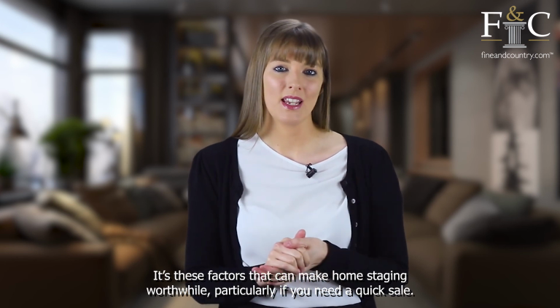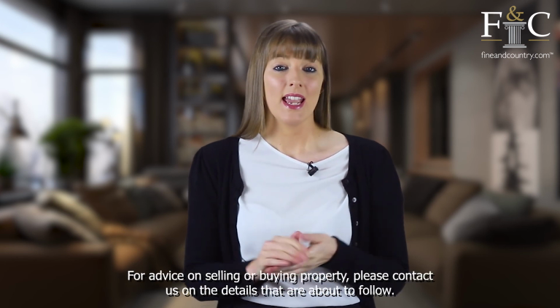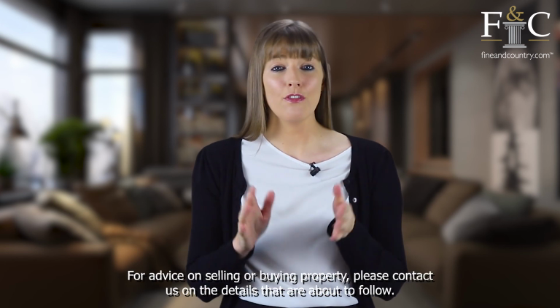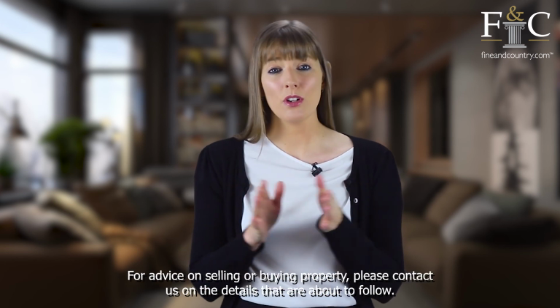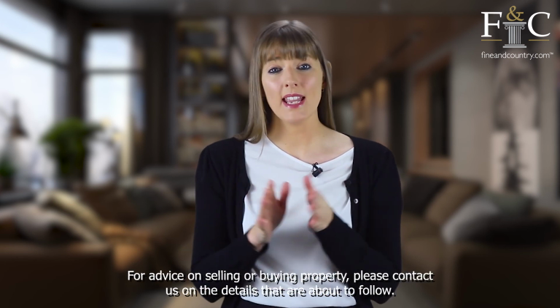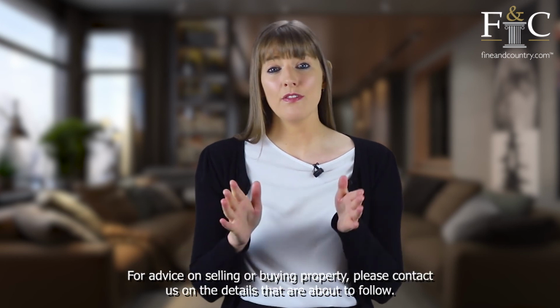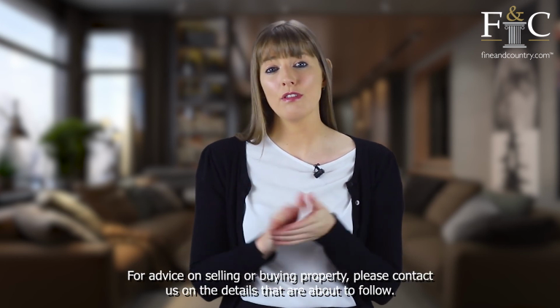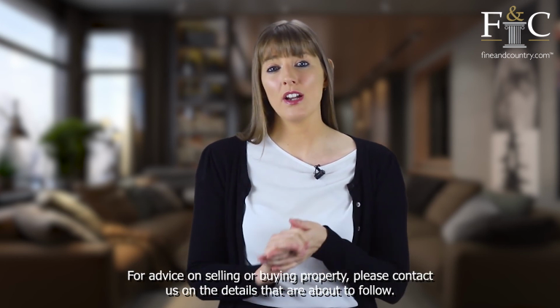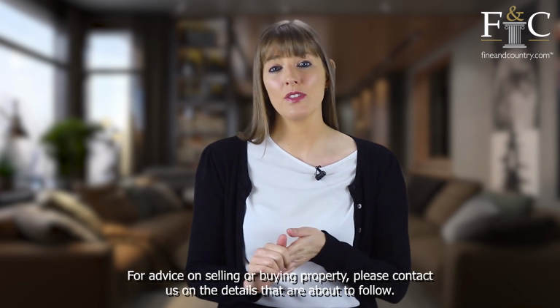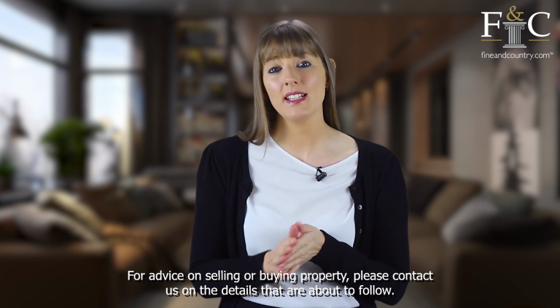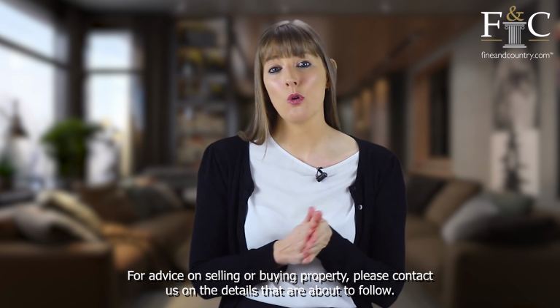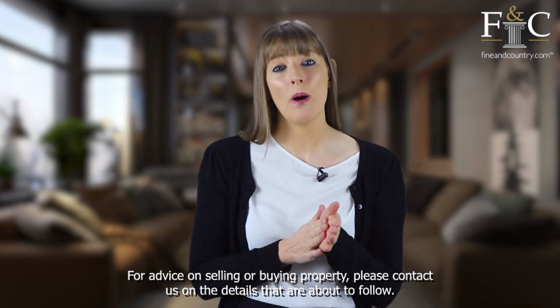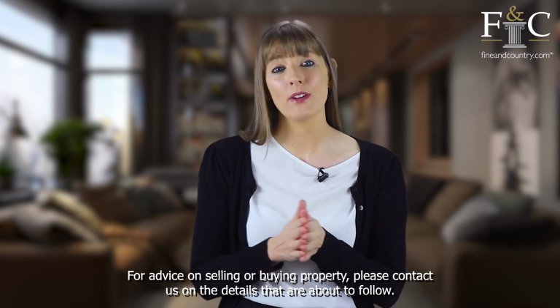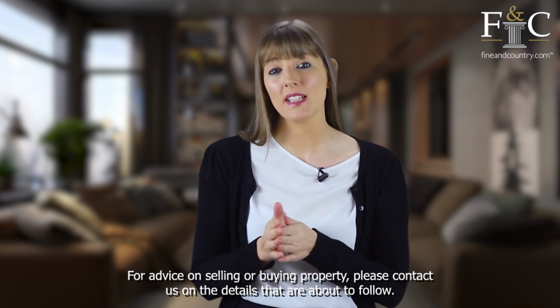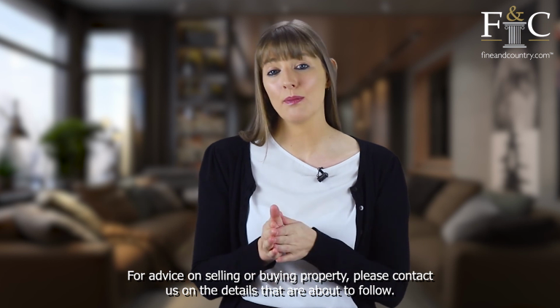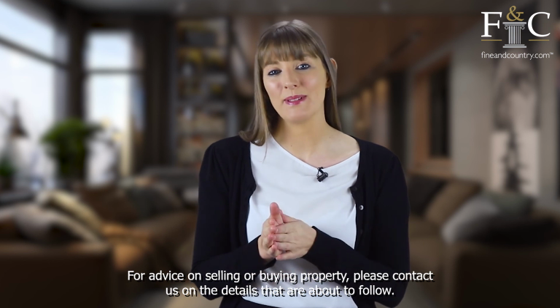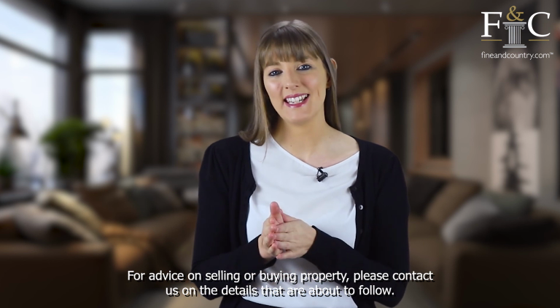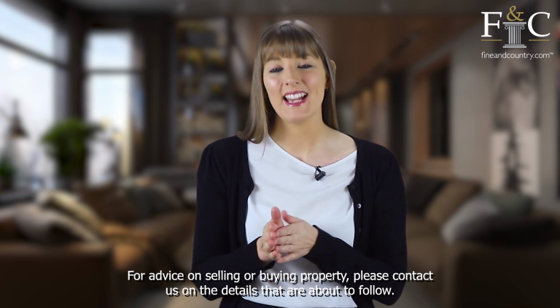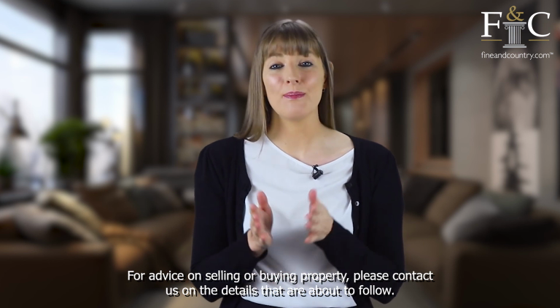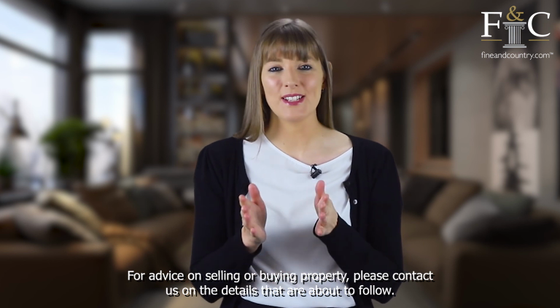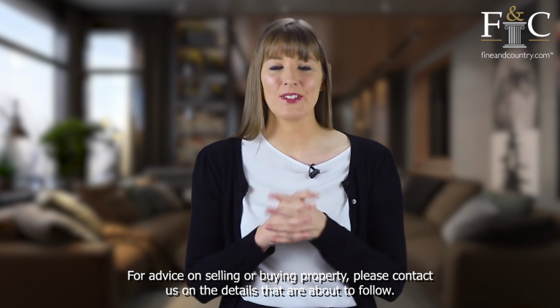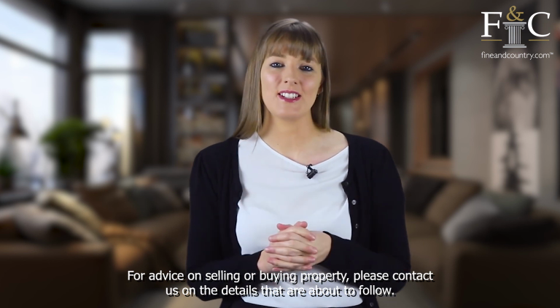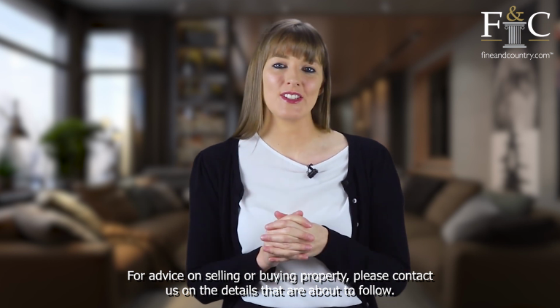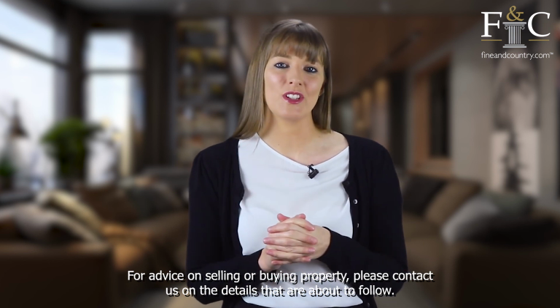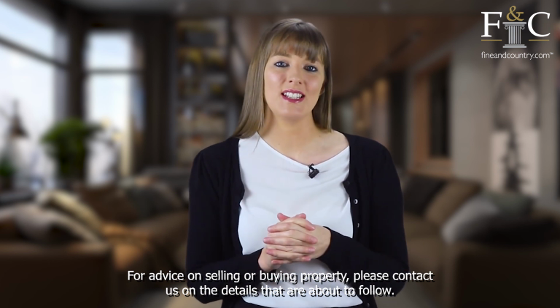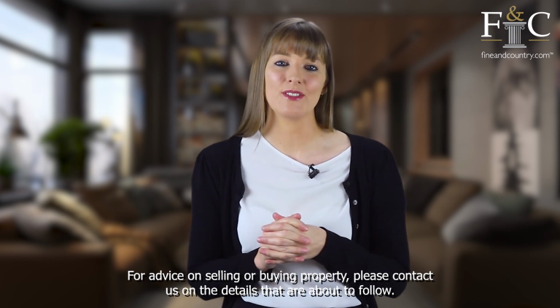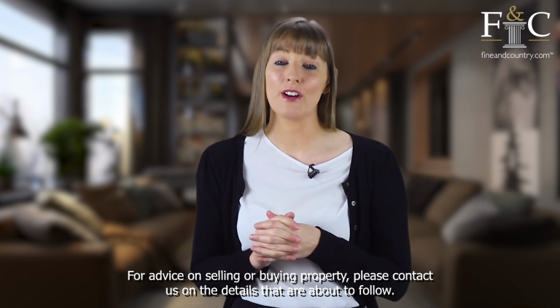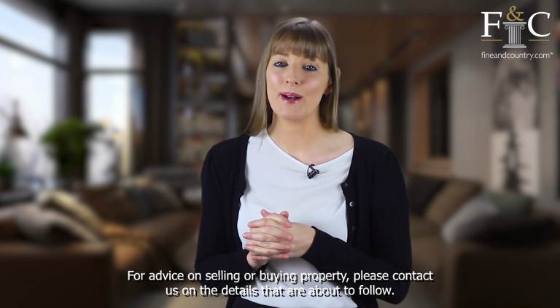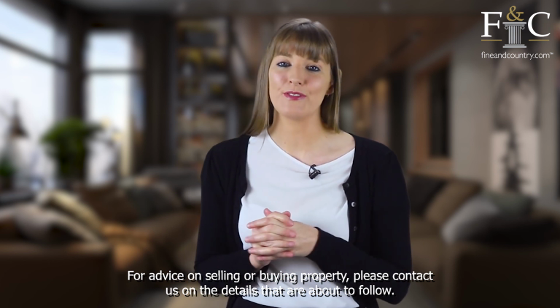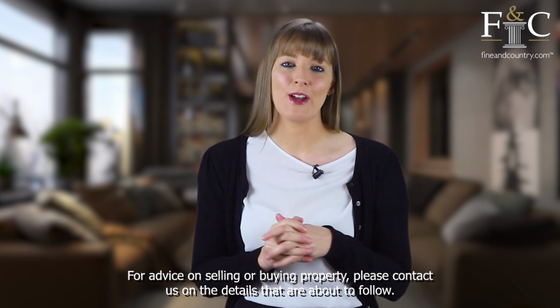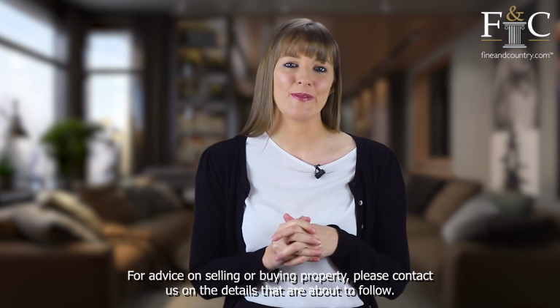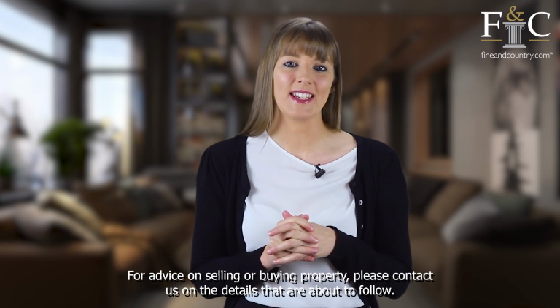If you would like any further advice on this or on buying or selling a property, then please contact us on the details that are about to follow. Thank you.